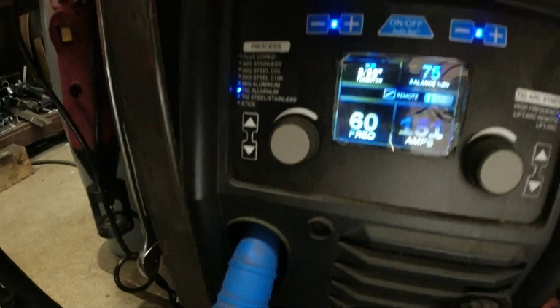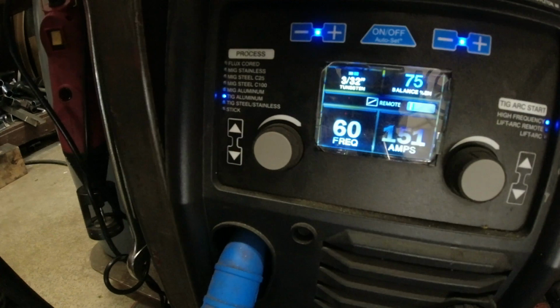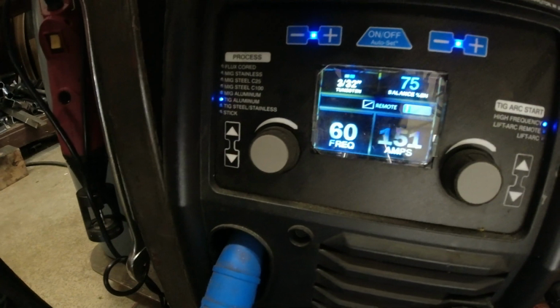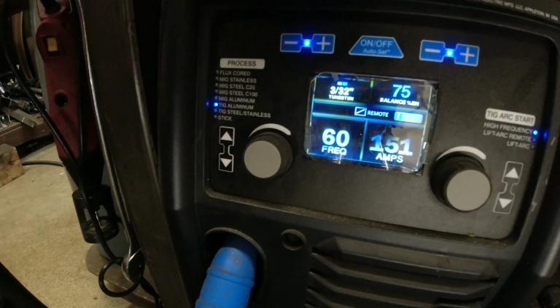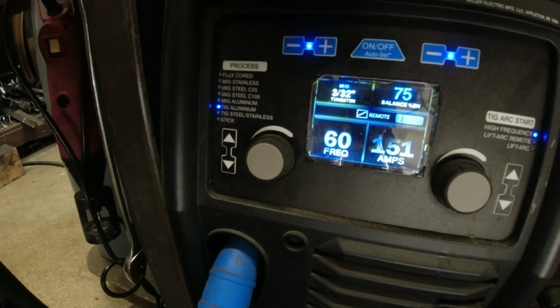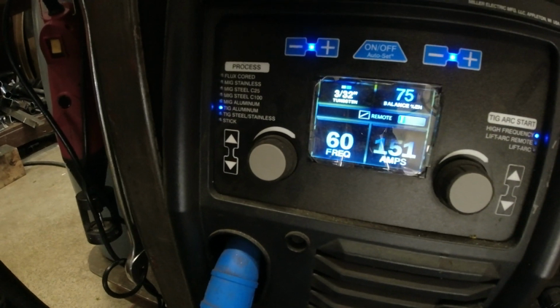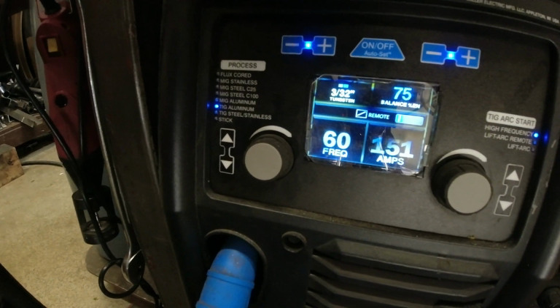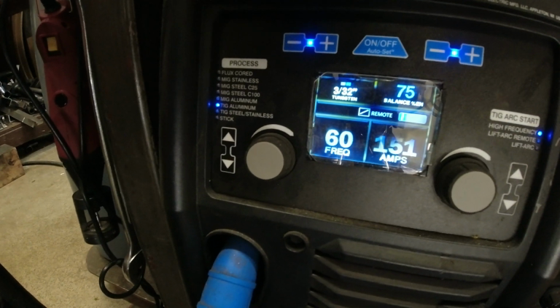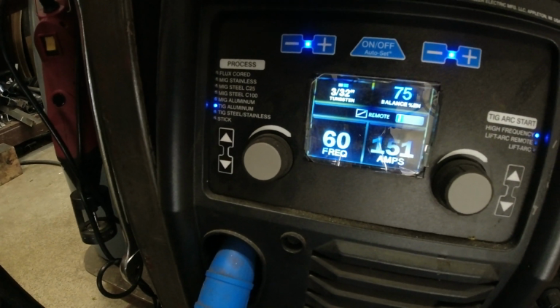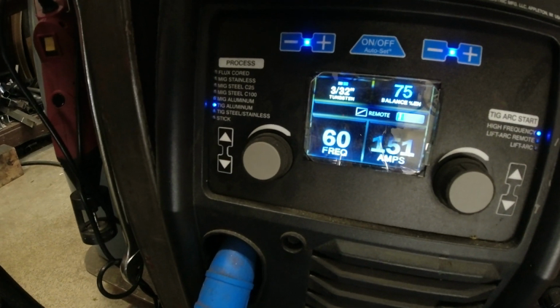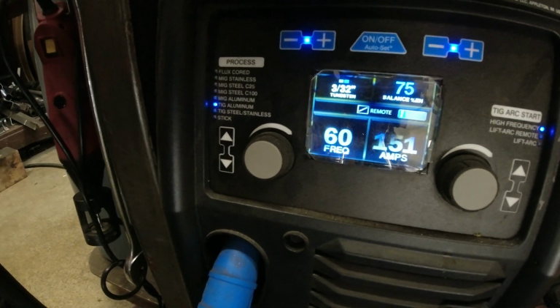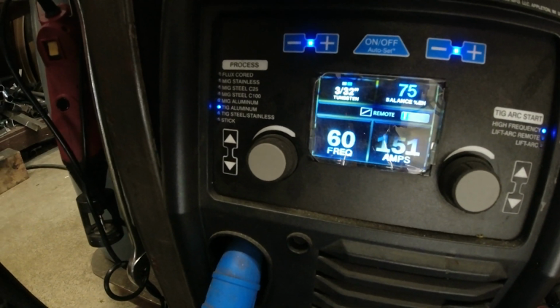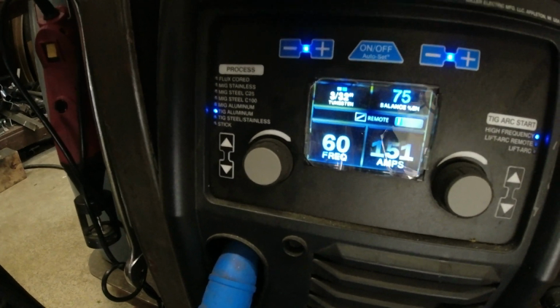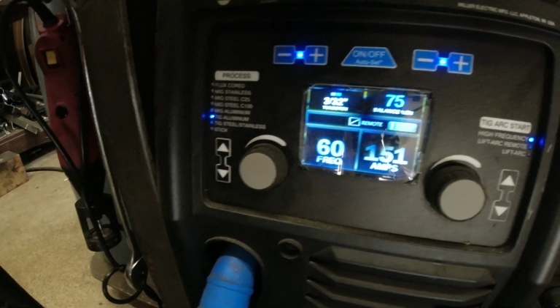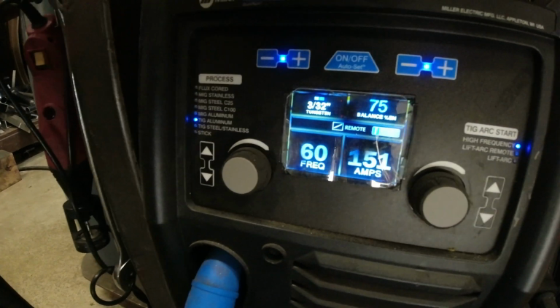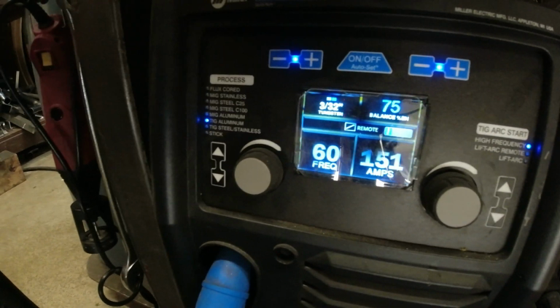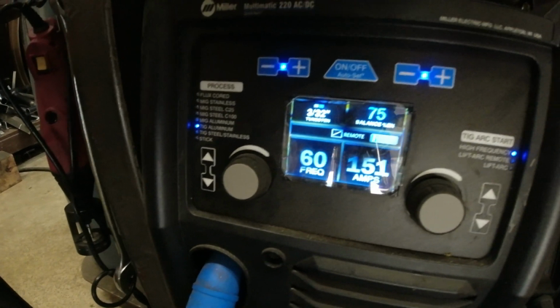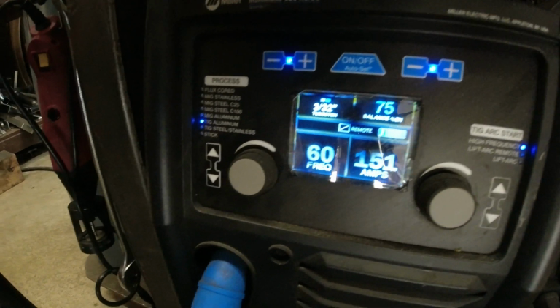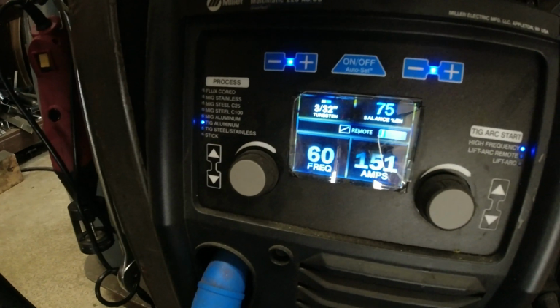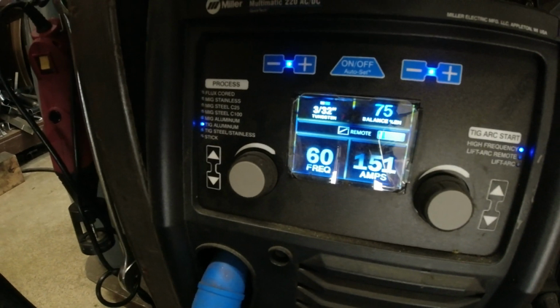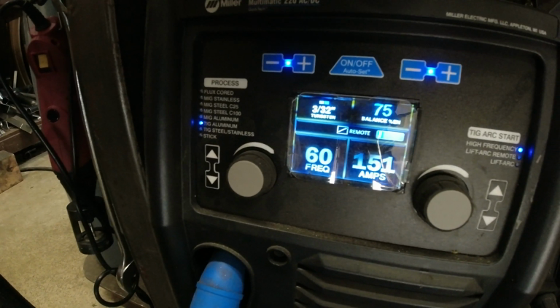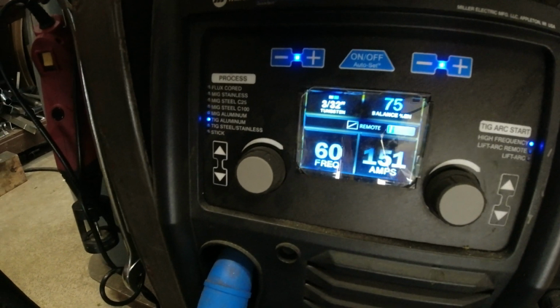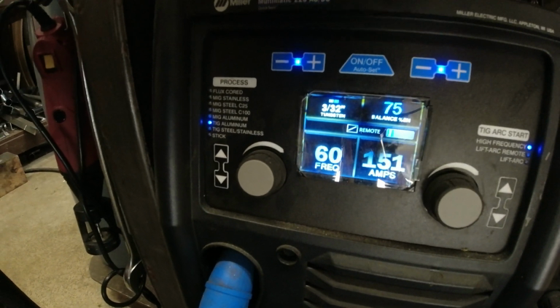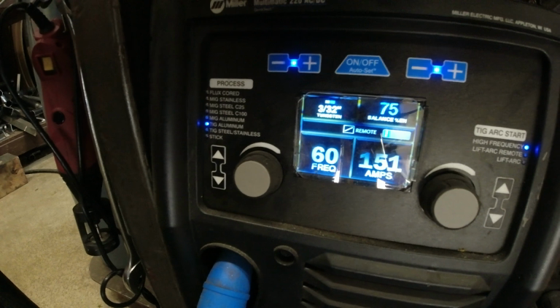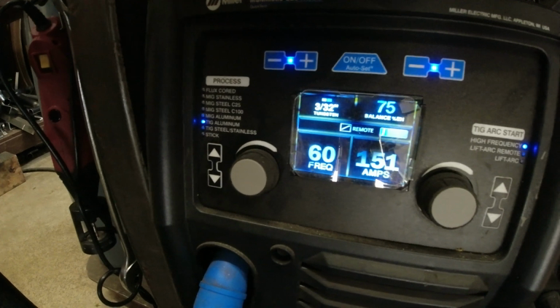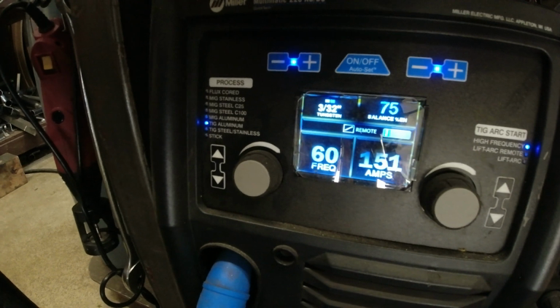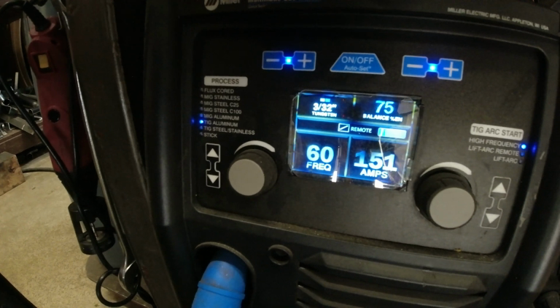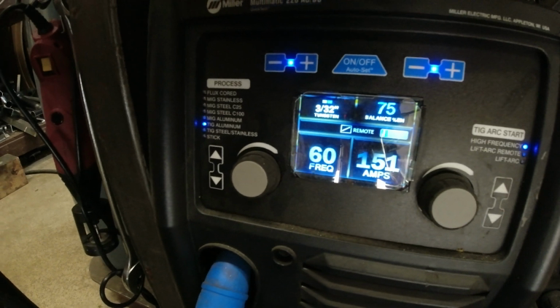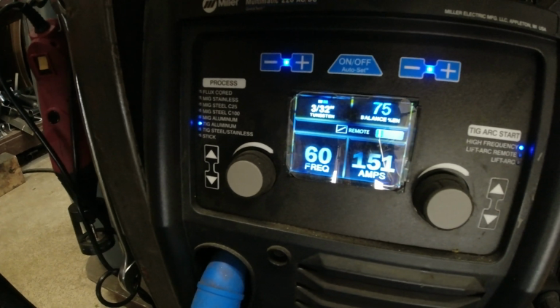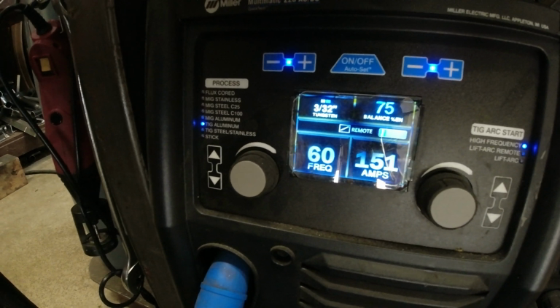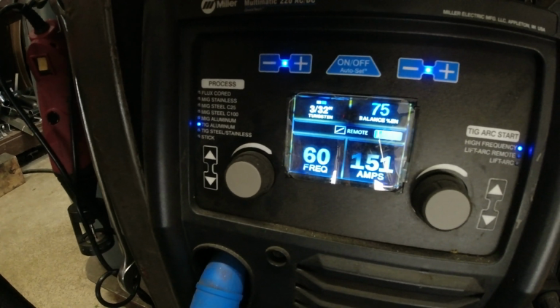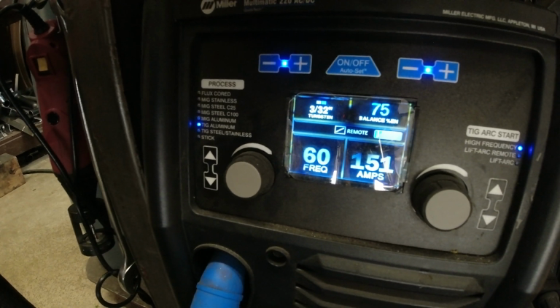We're going to start around 150 amps and turn the frequency to 60, that way we're really hitting it pretty hard.